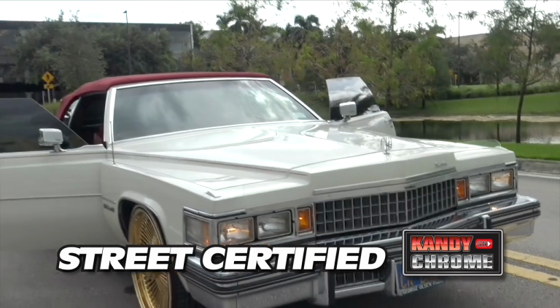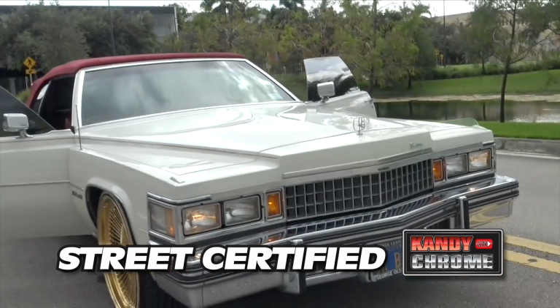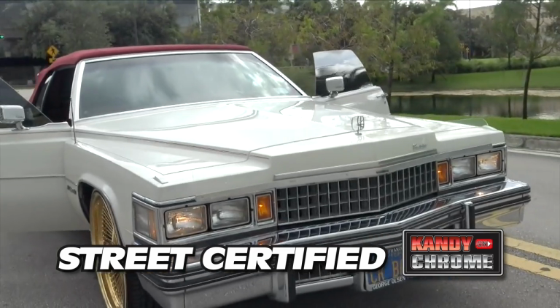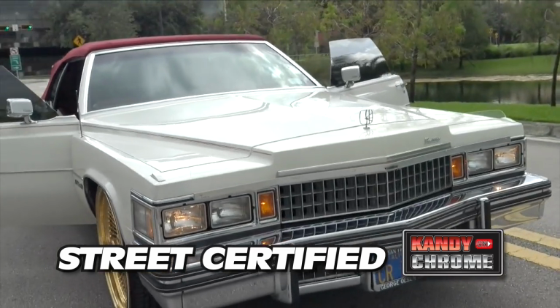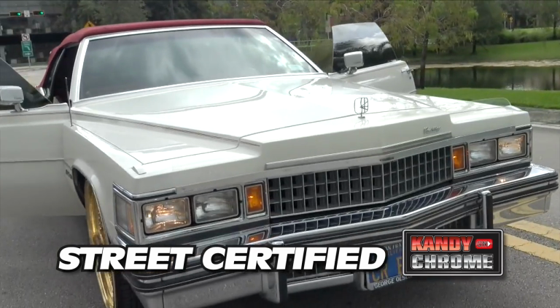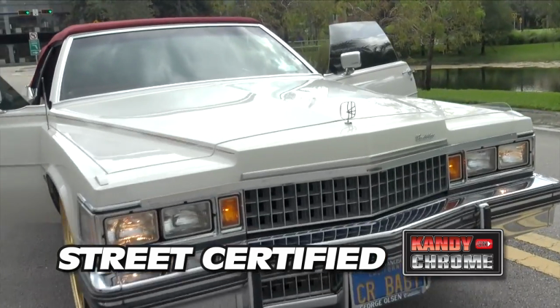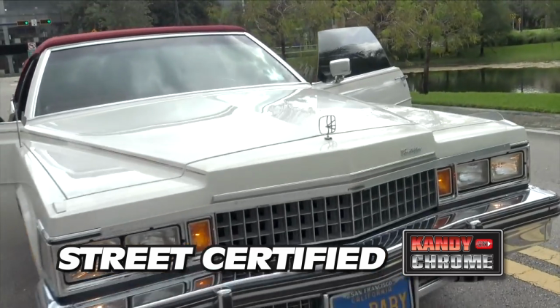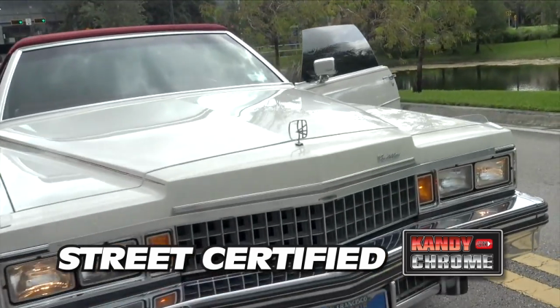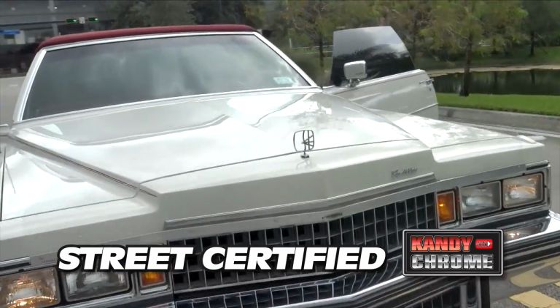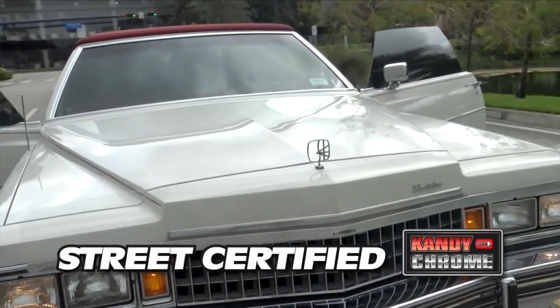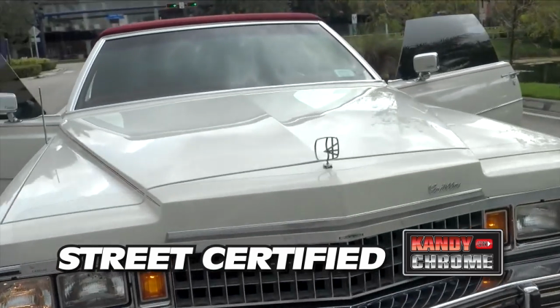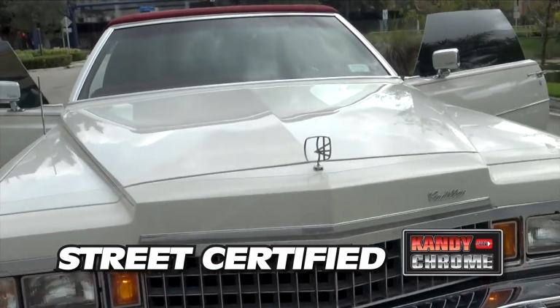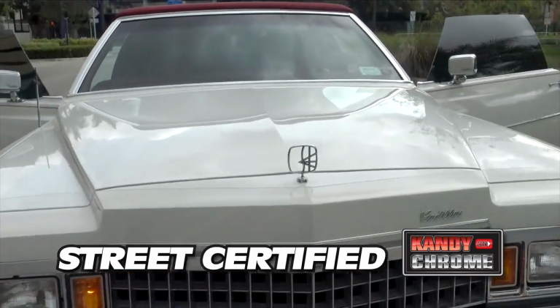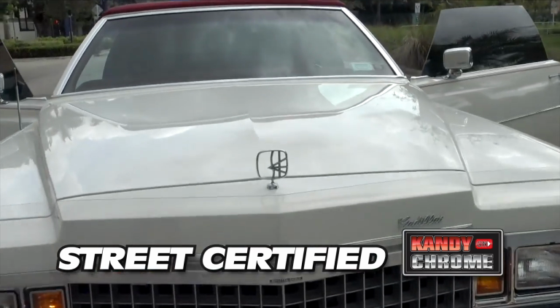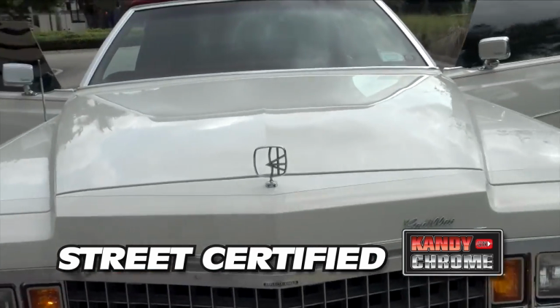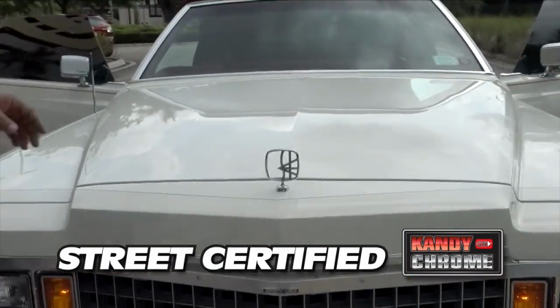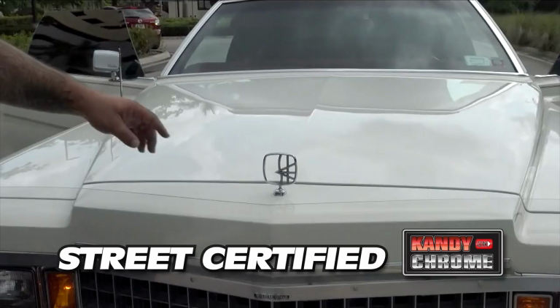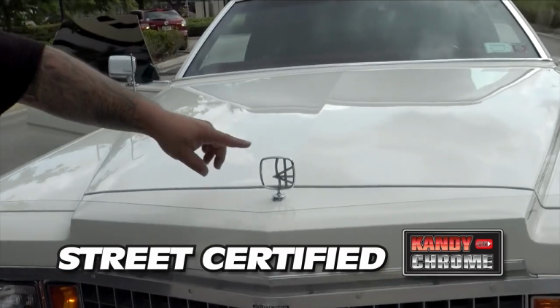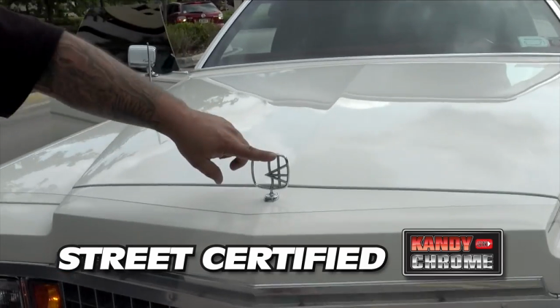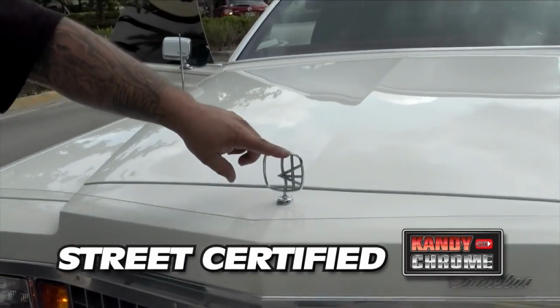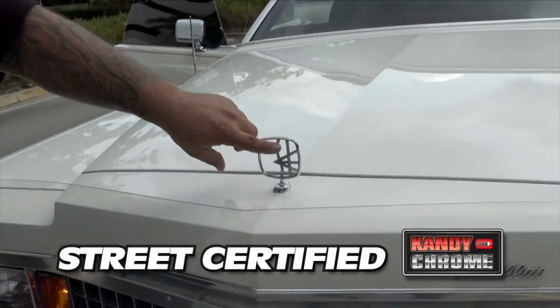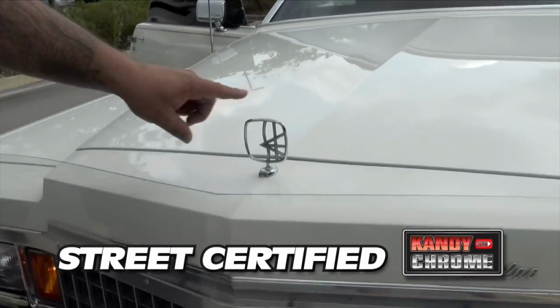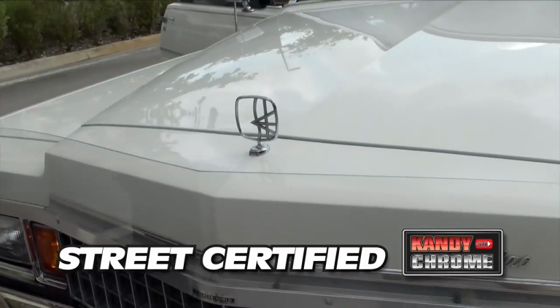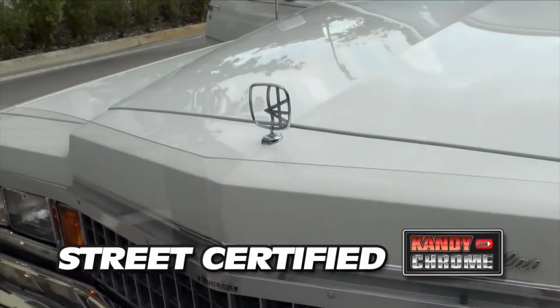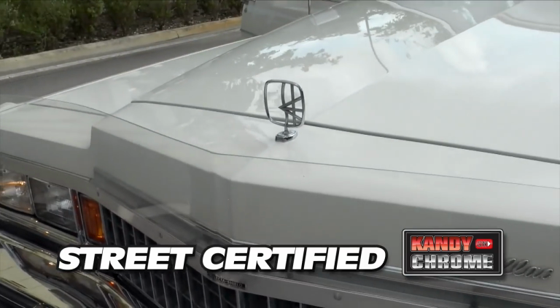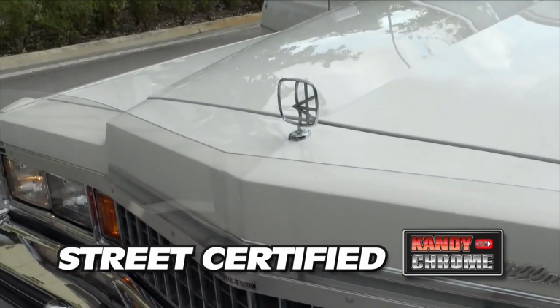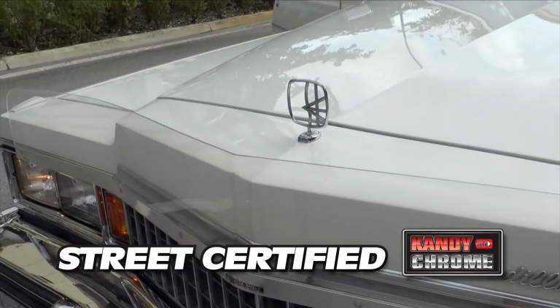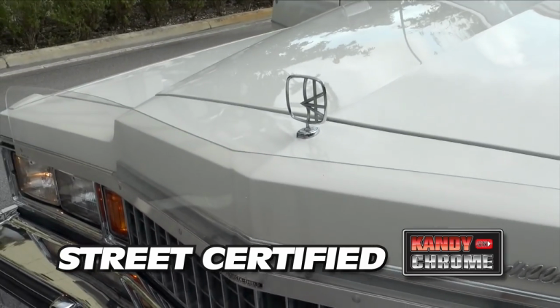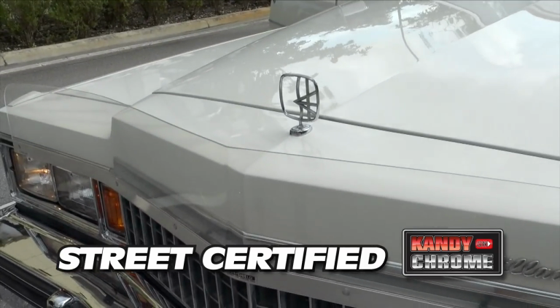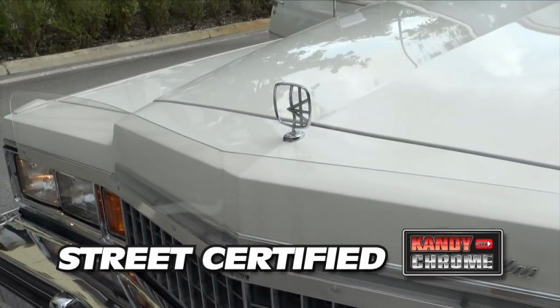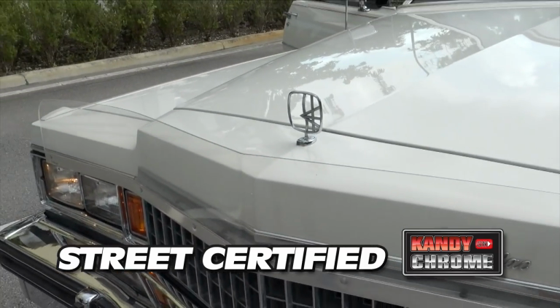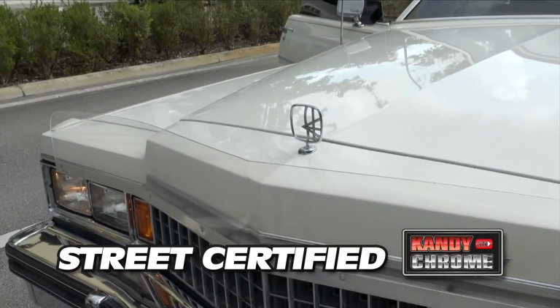That stuff gets jacked all the time. It's like a $600 to $800 emblem at least. All they do is steal them, so it's rare you see them on these cars.